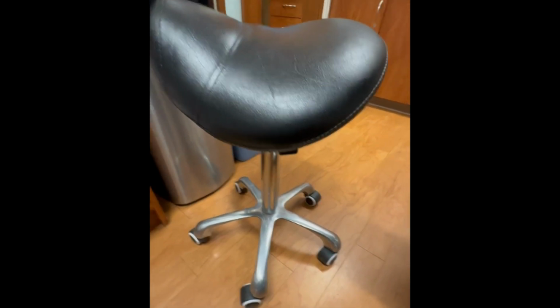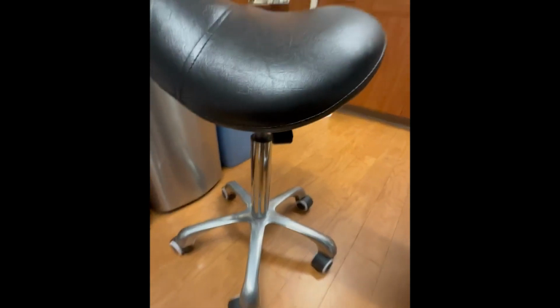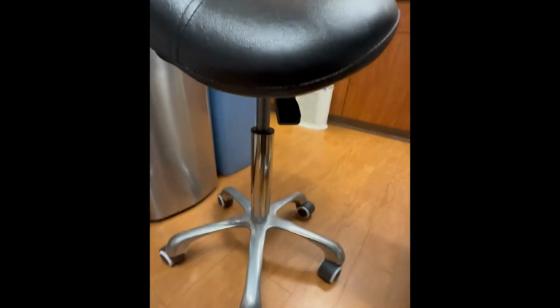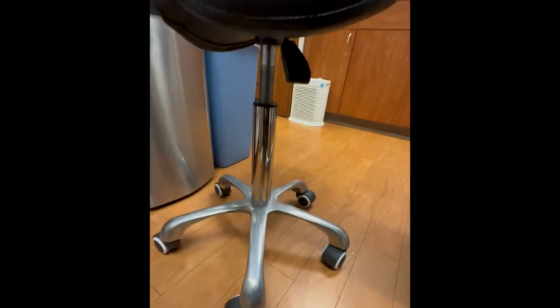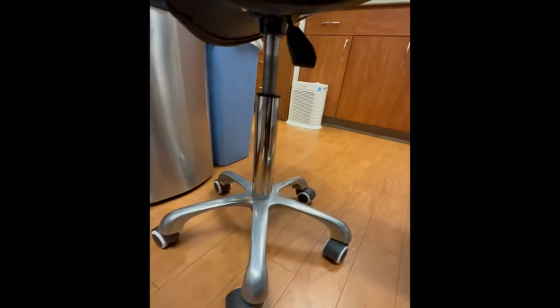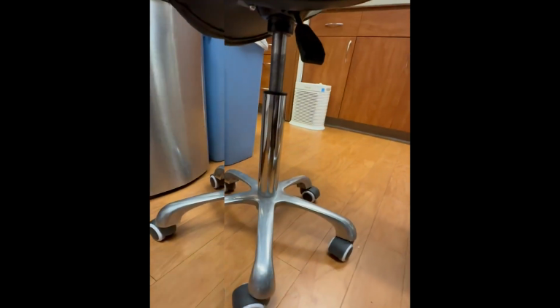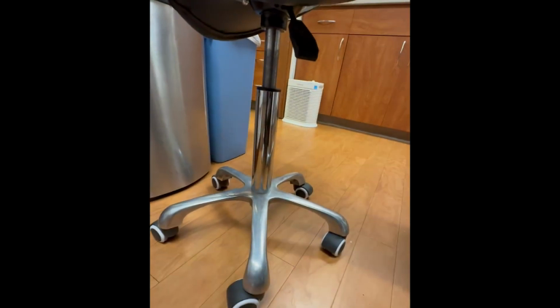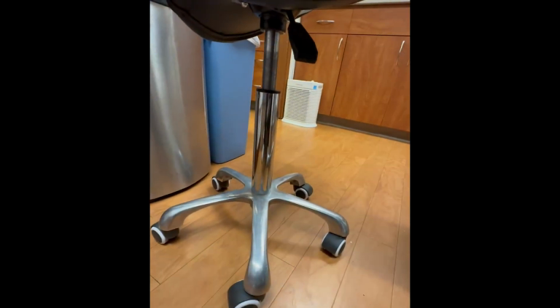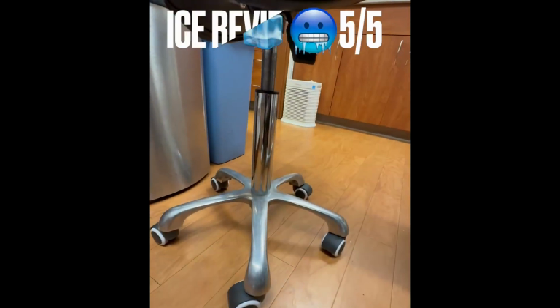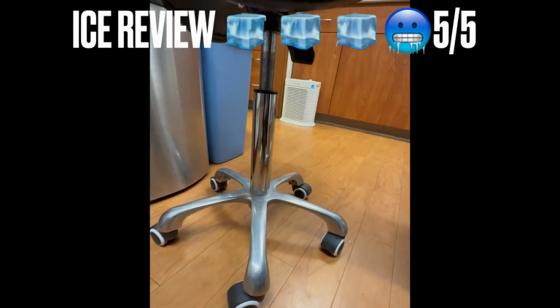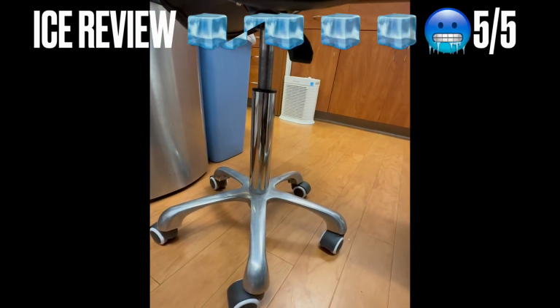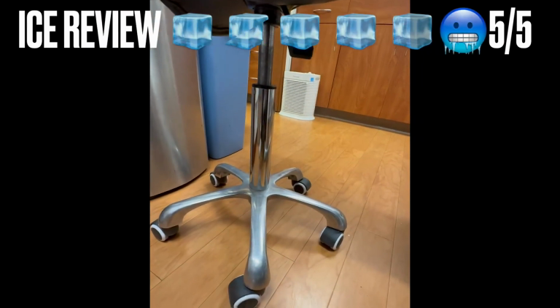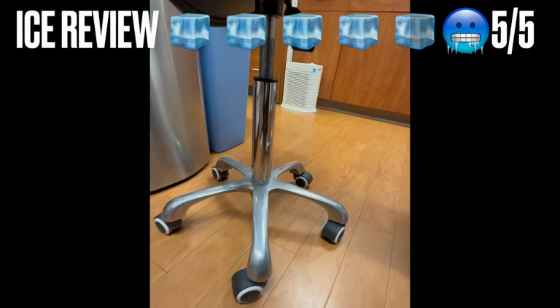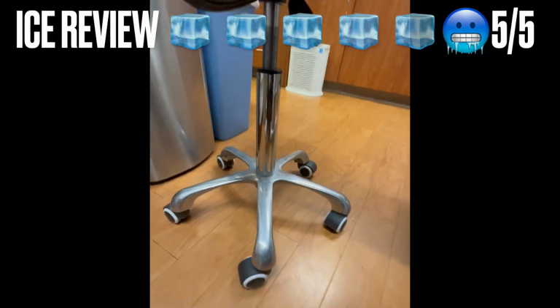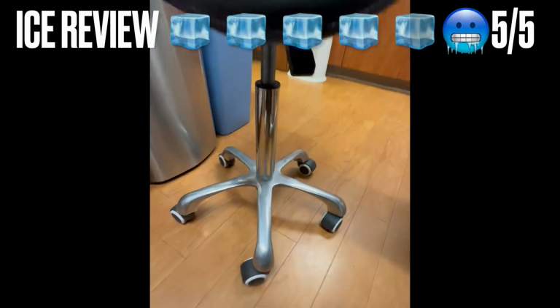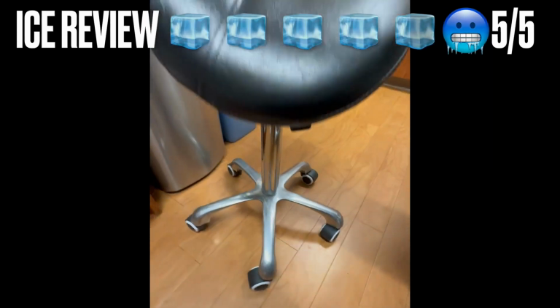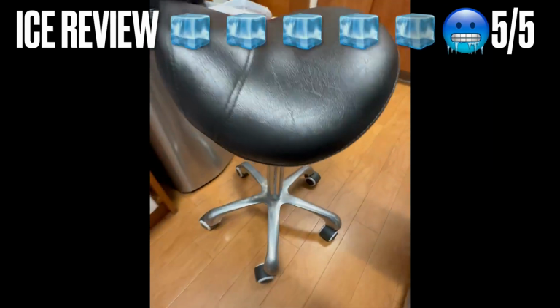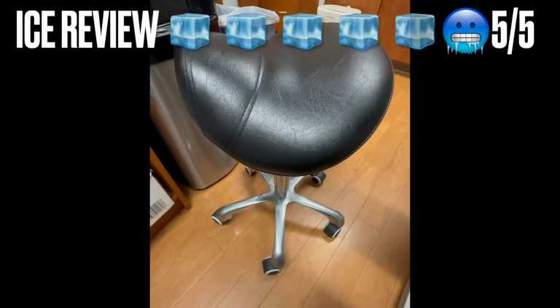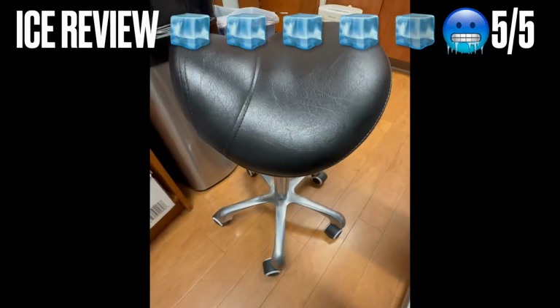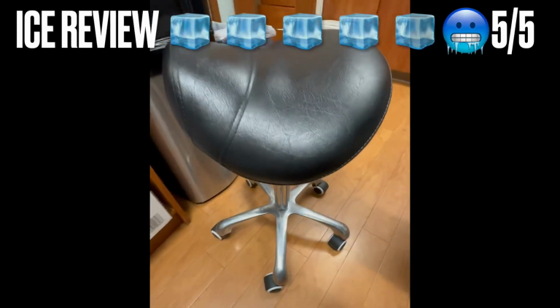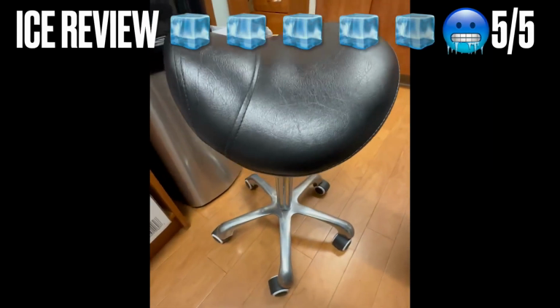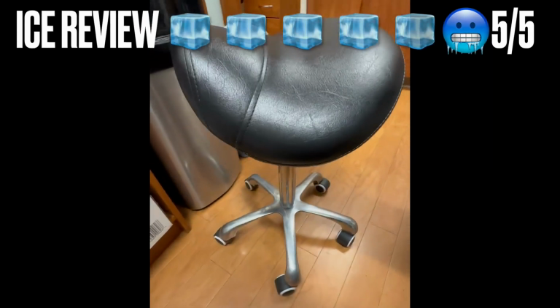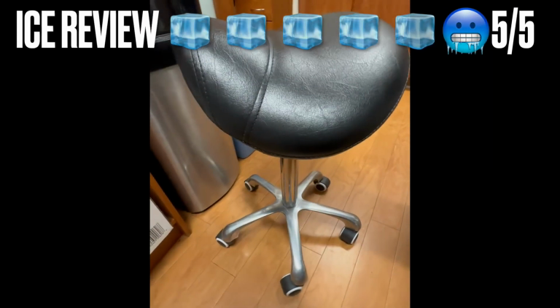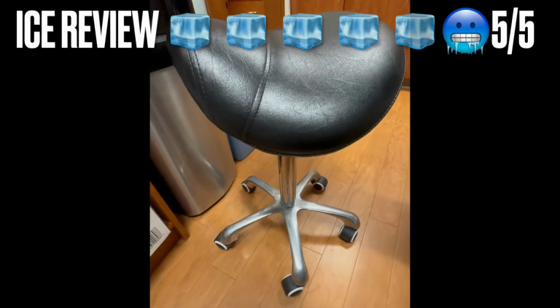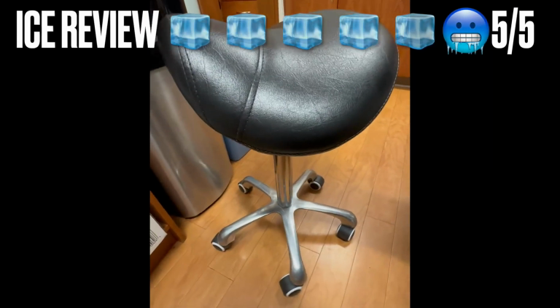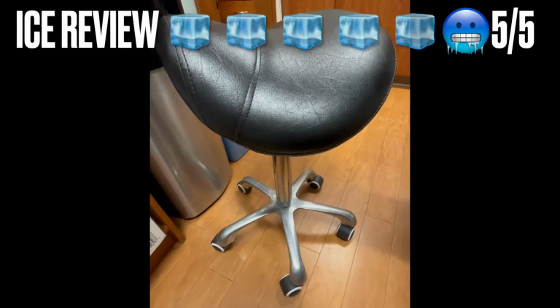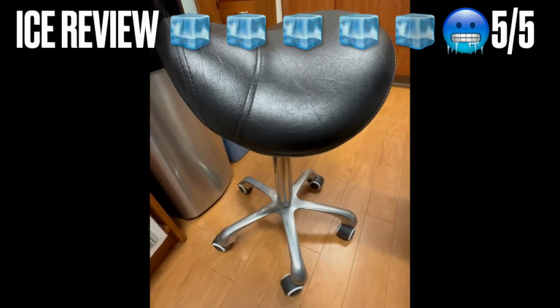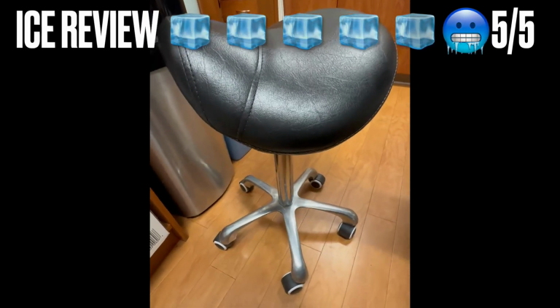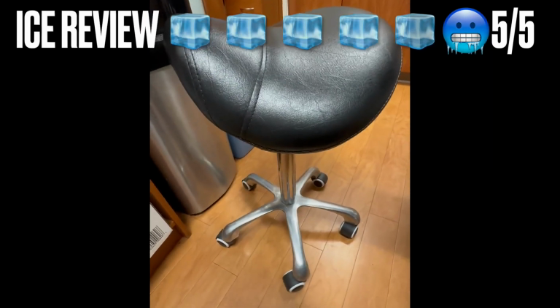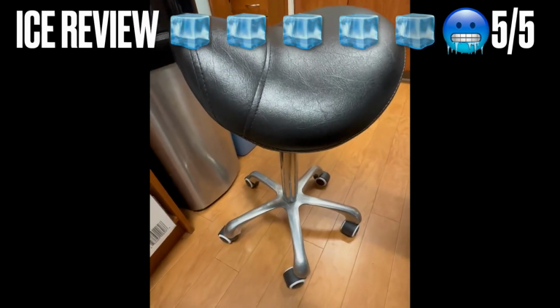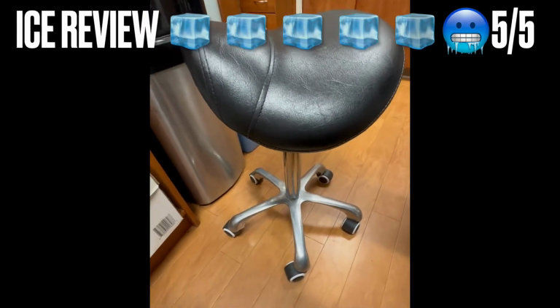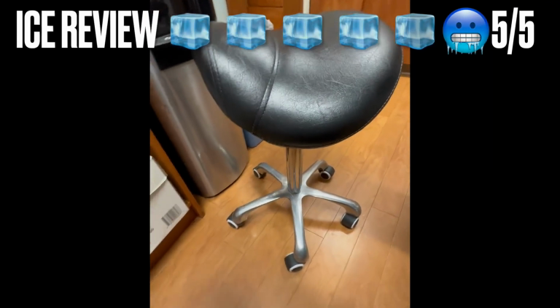This stool can hold up to 400 pounds. It rotates 360 degrees and the hydraulics allow it to lift up and down.